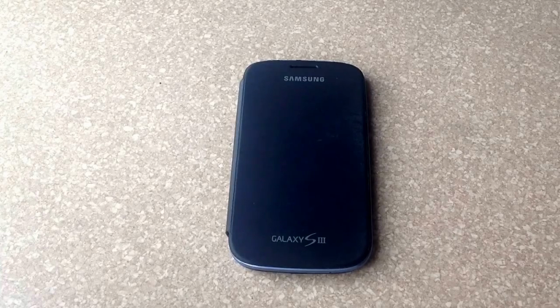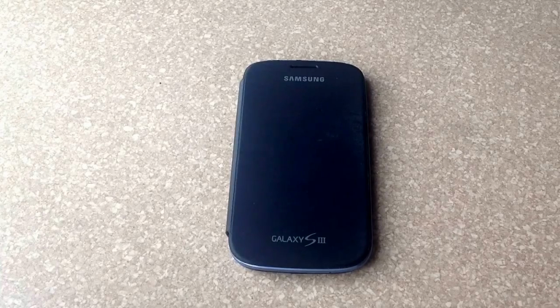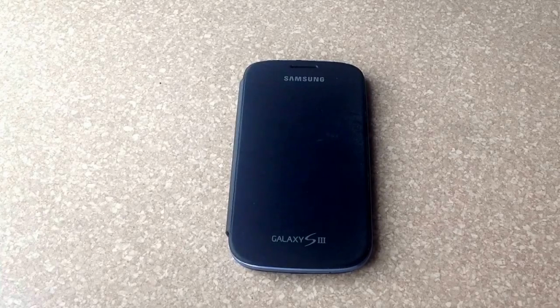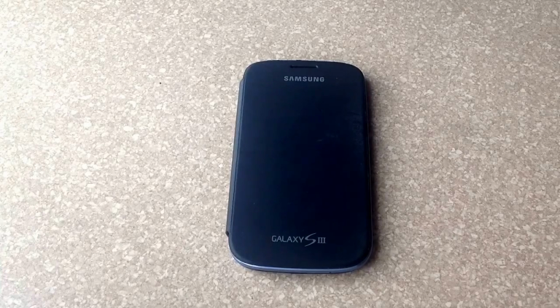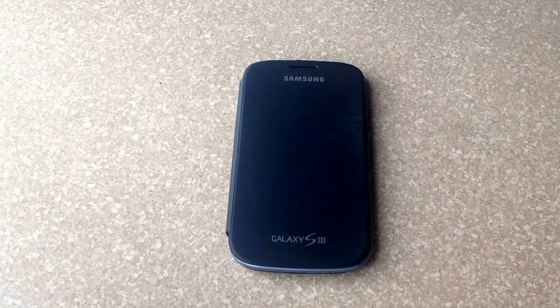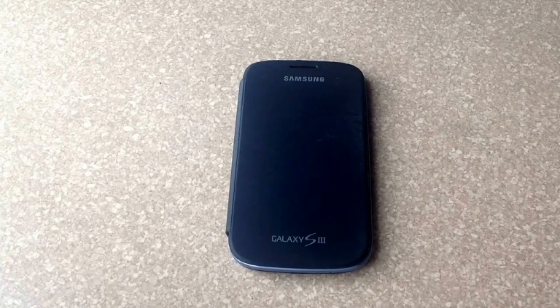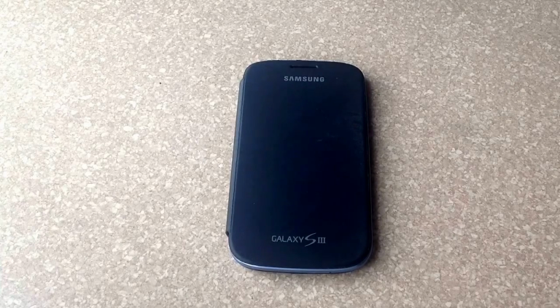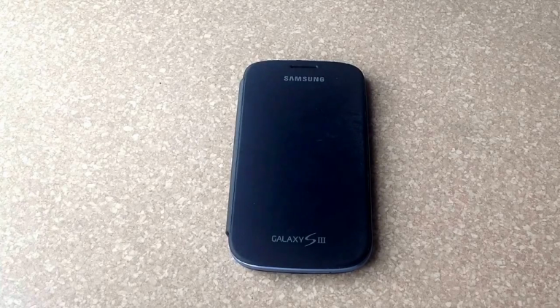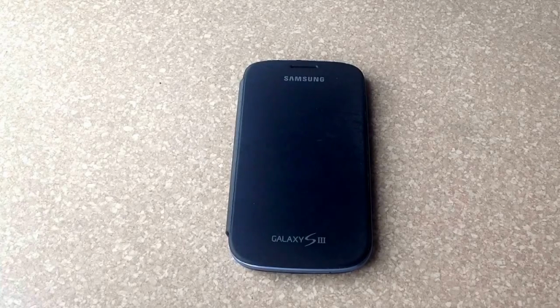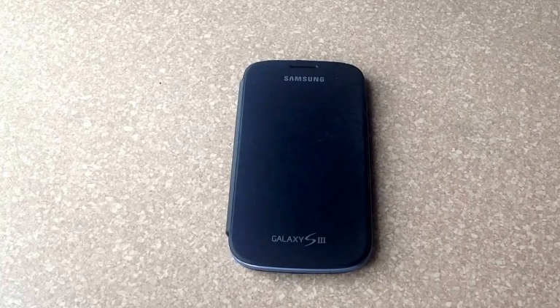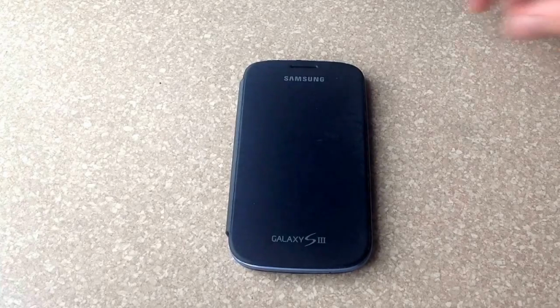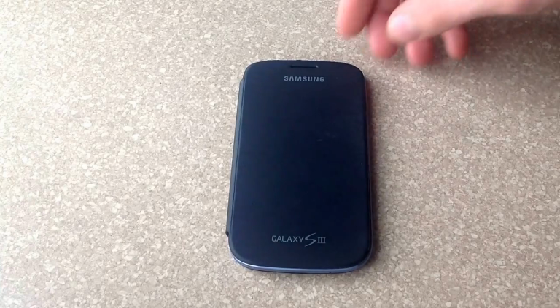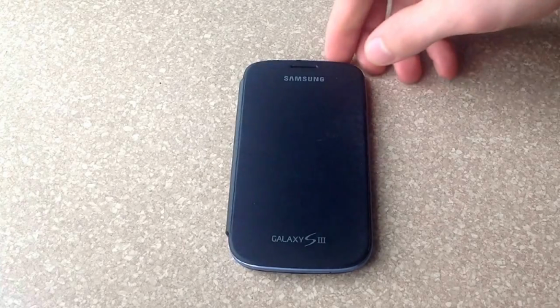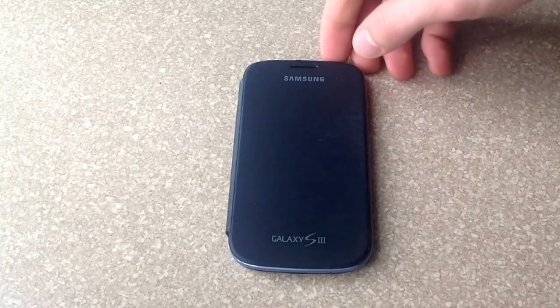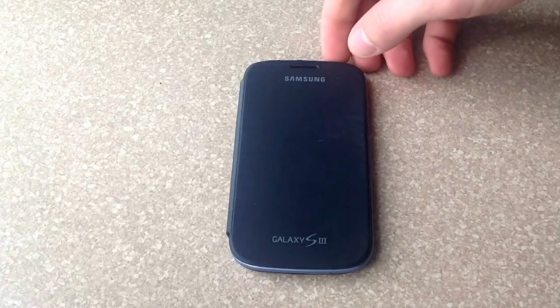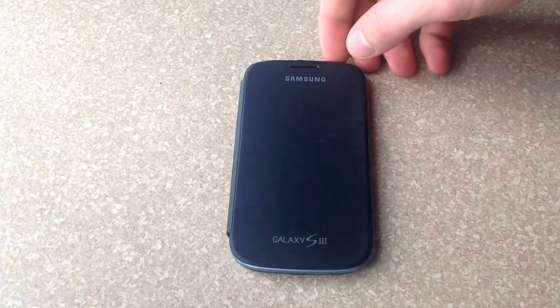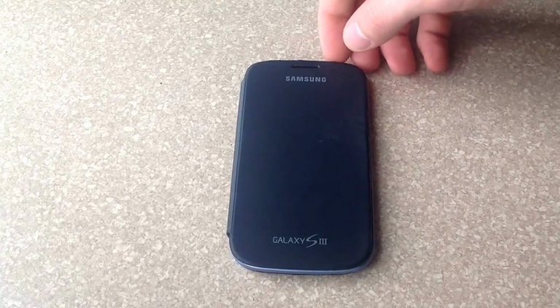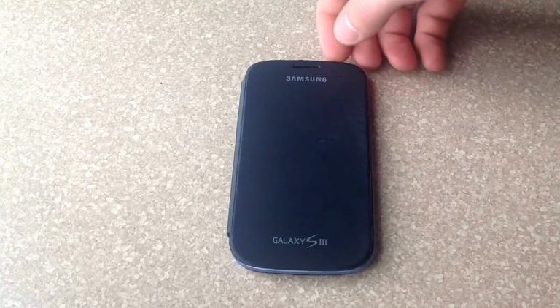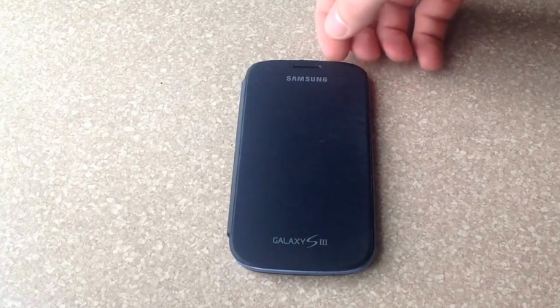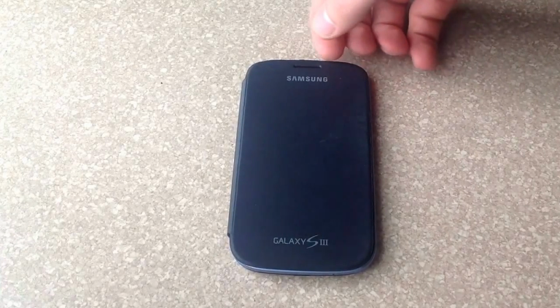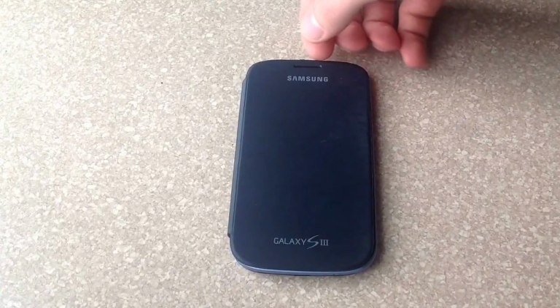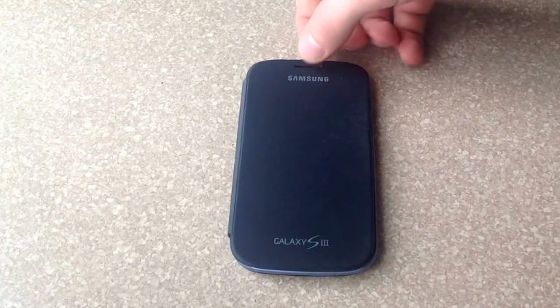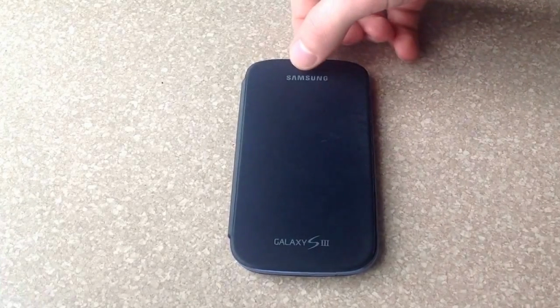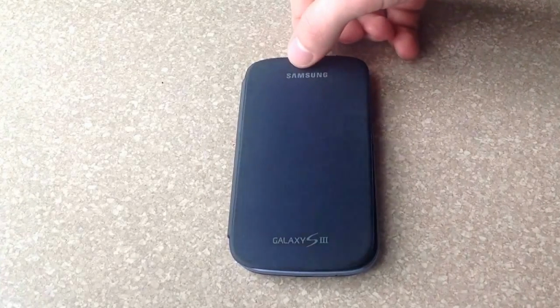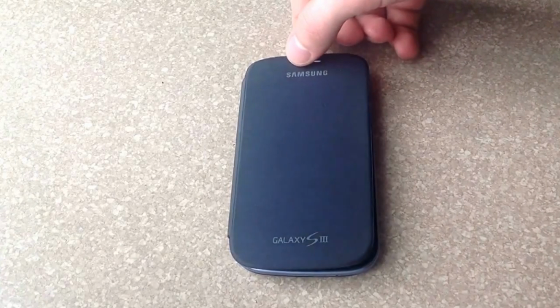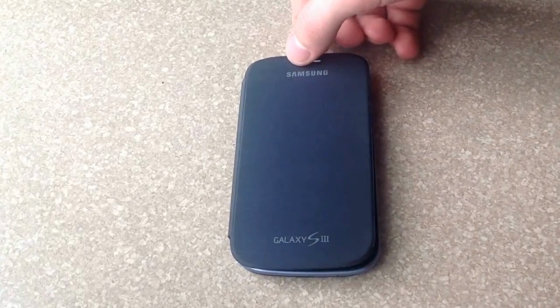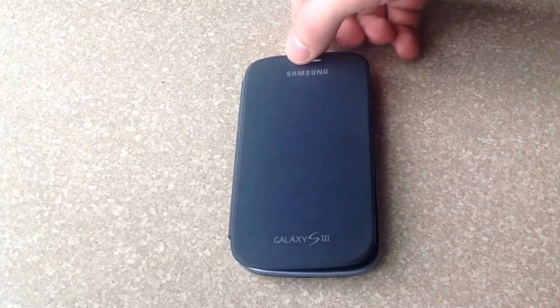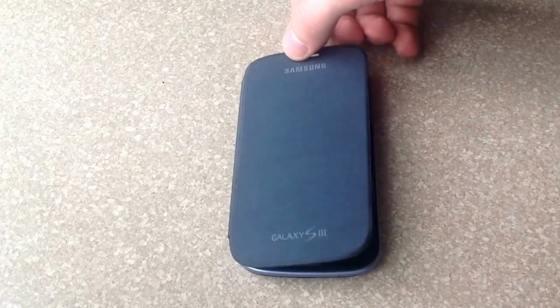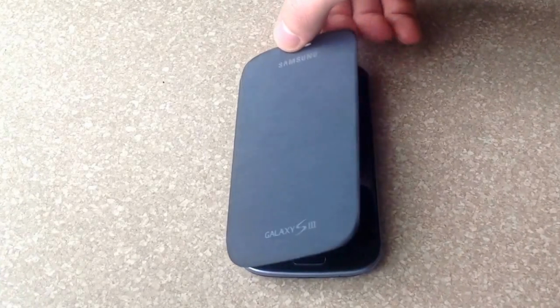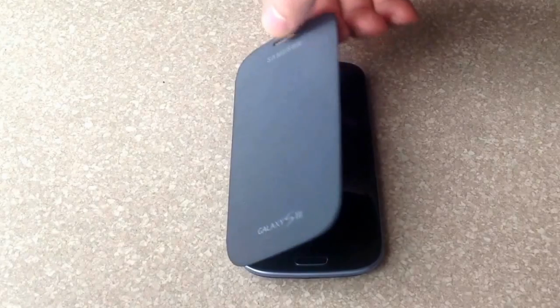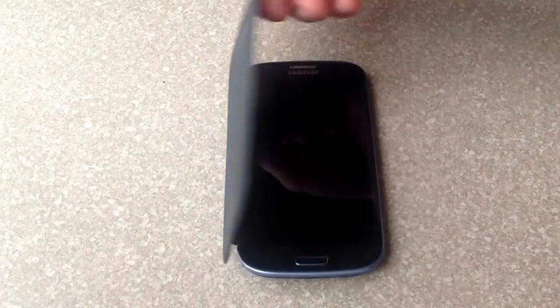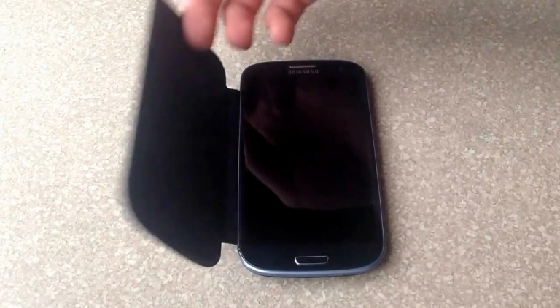In this video I will be showing you how to turn on the battery percentage symbol on a Samsung Galaxy S3.